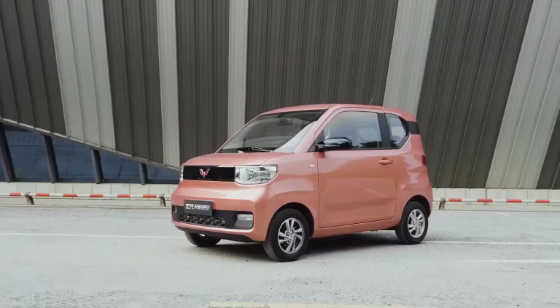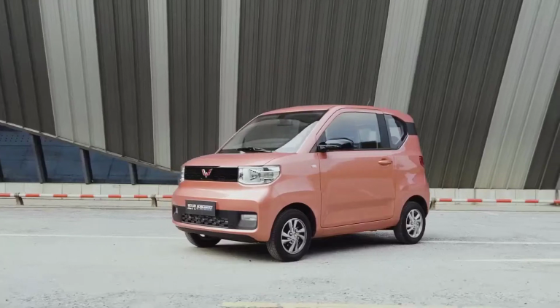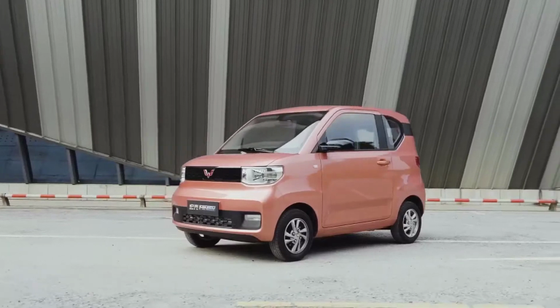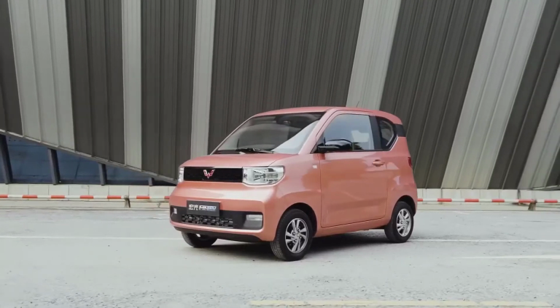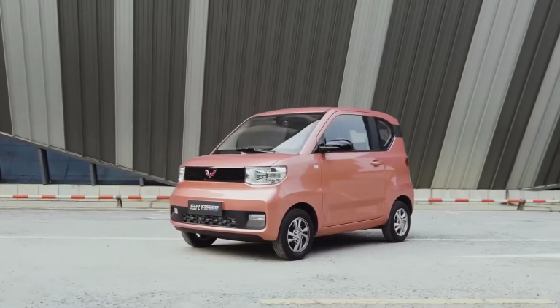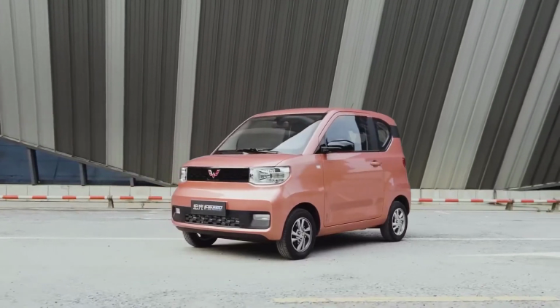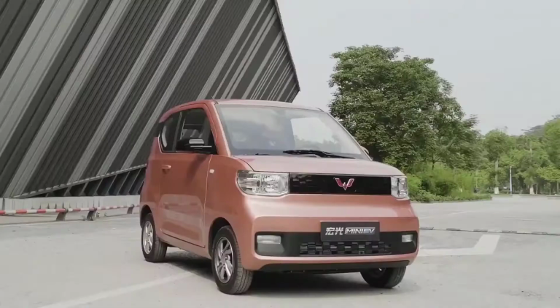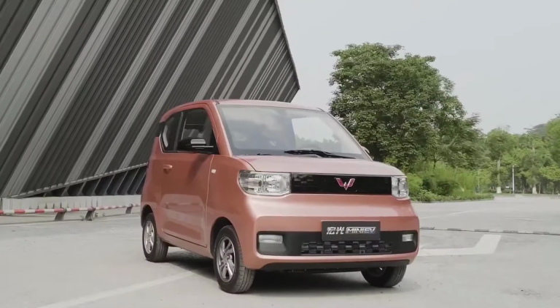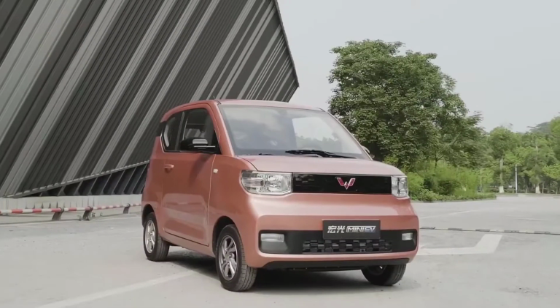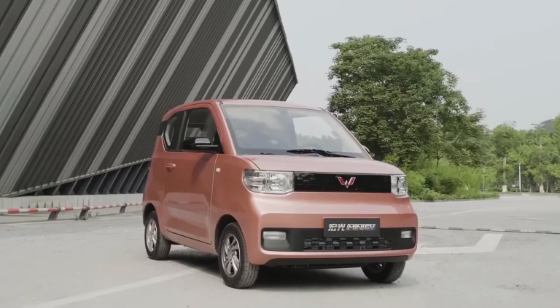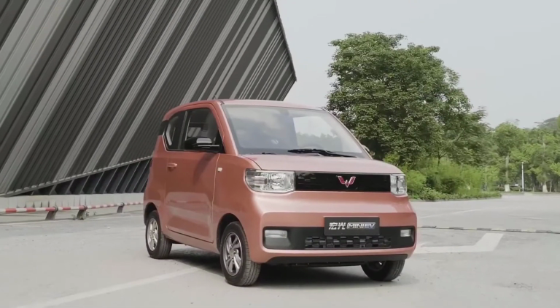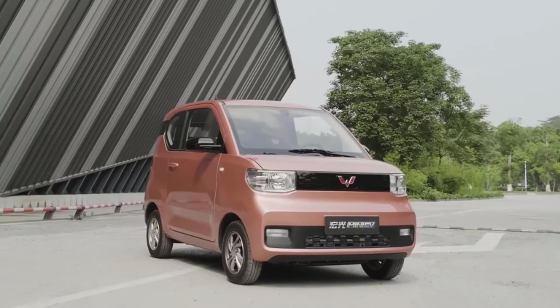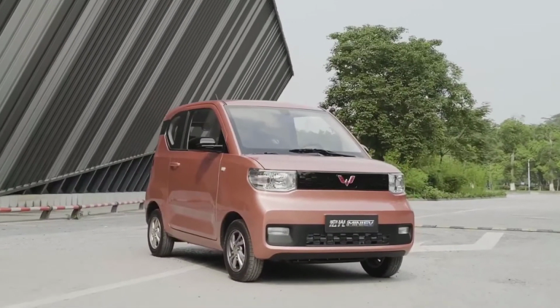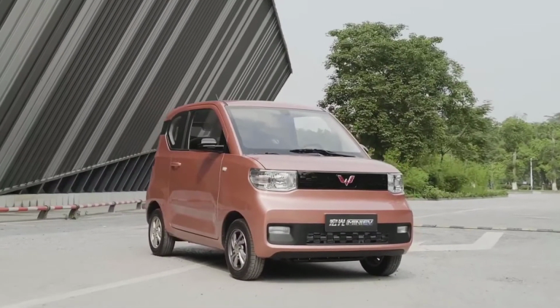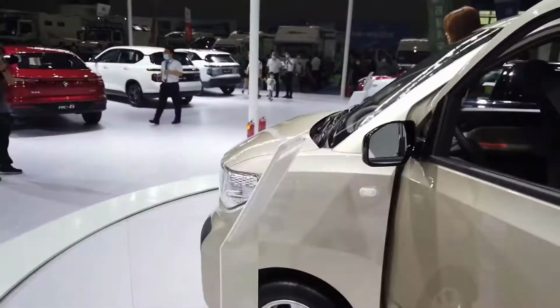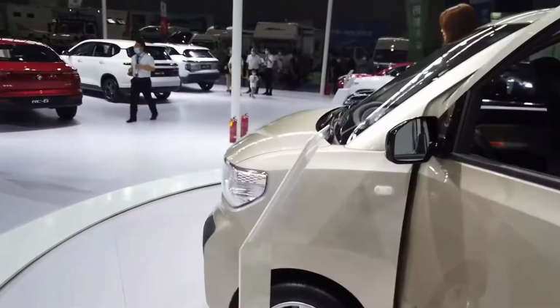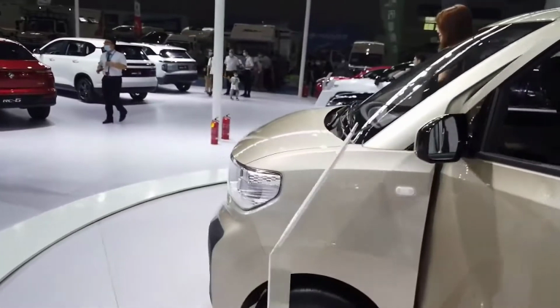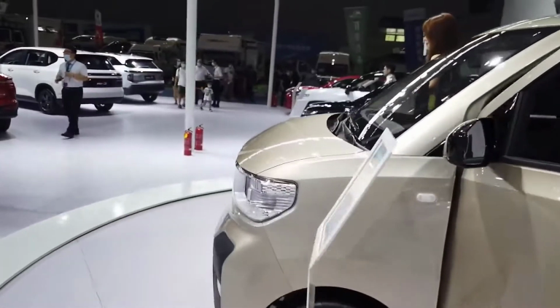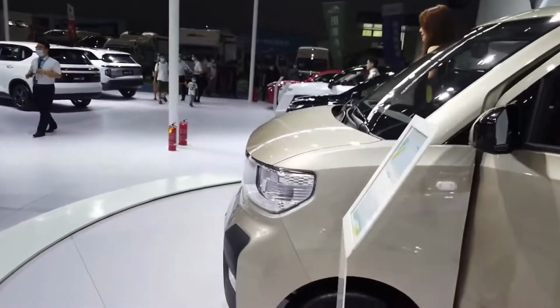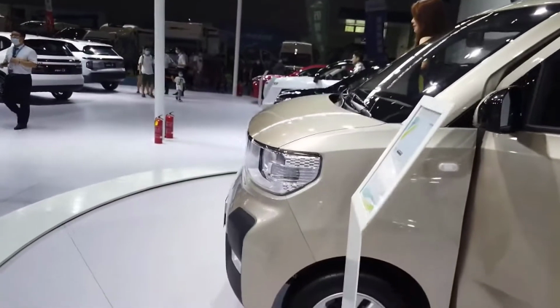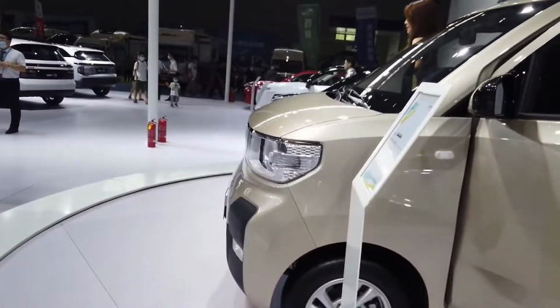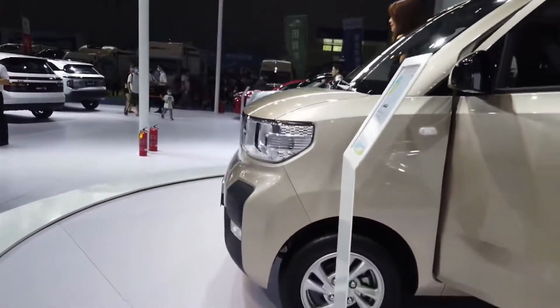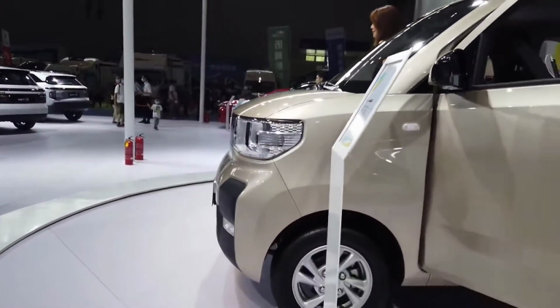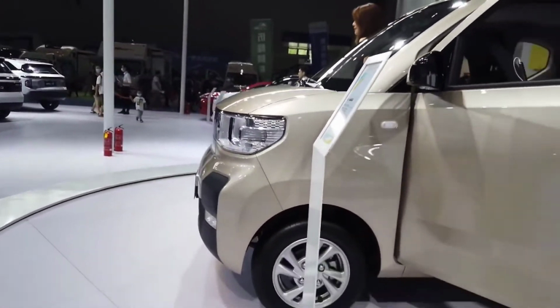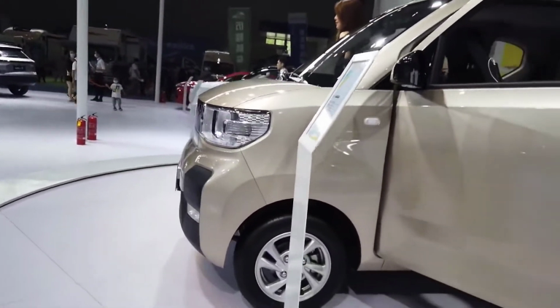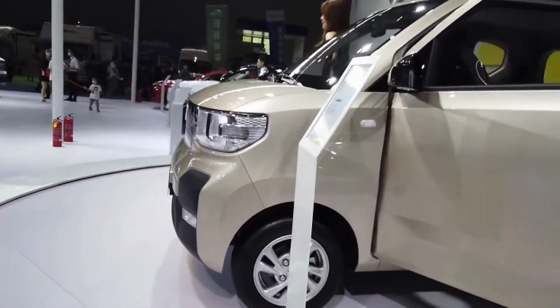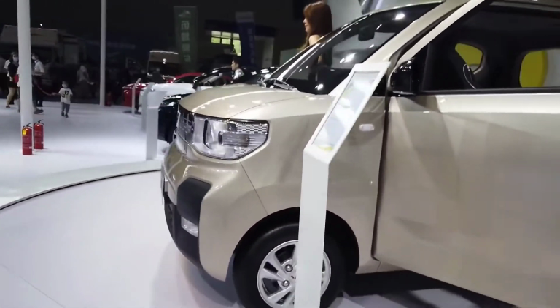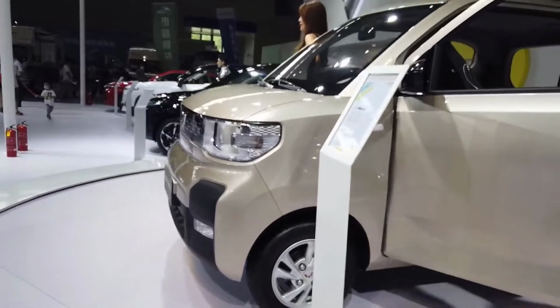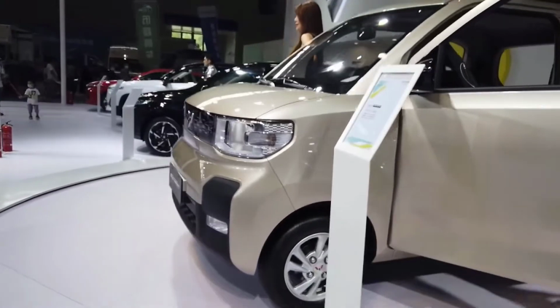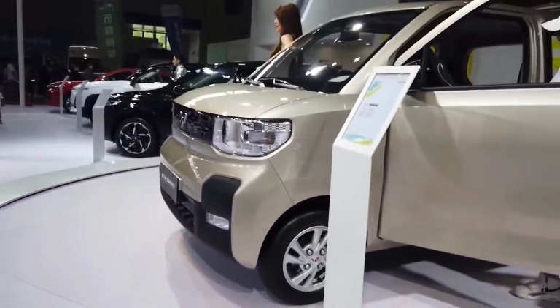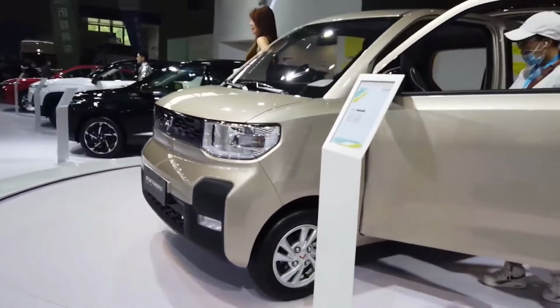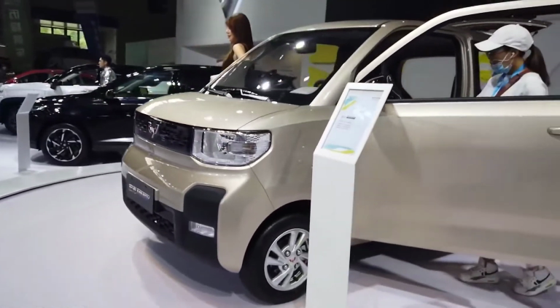An EV with sales rivaling even the likes of Tesla. But what does it mean for companies, for China, and for the rest of the world?